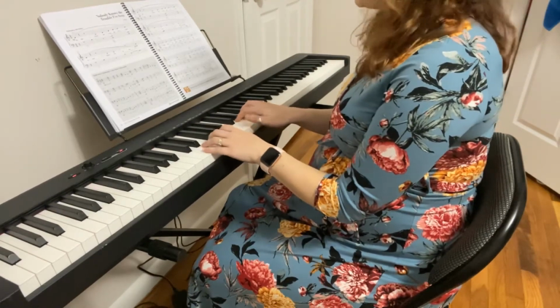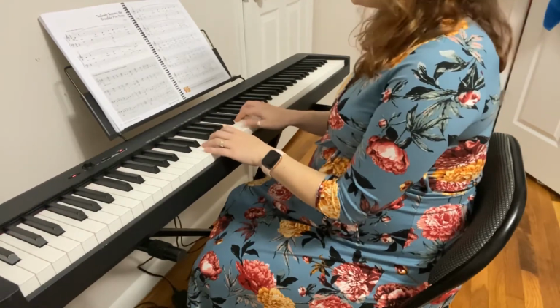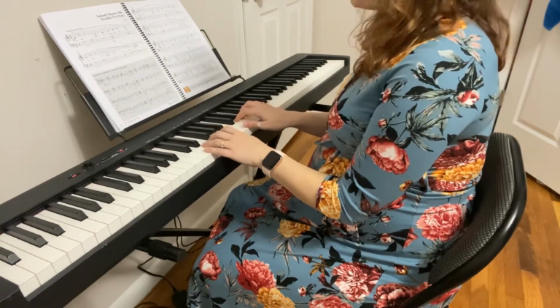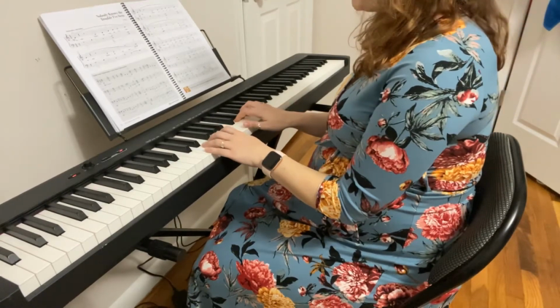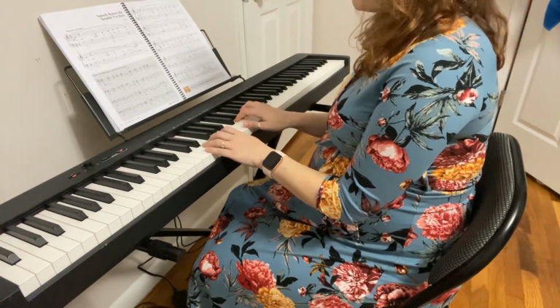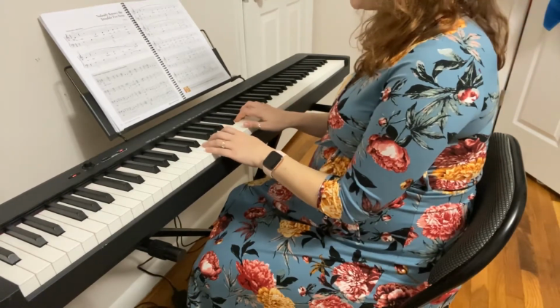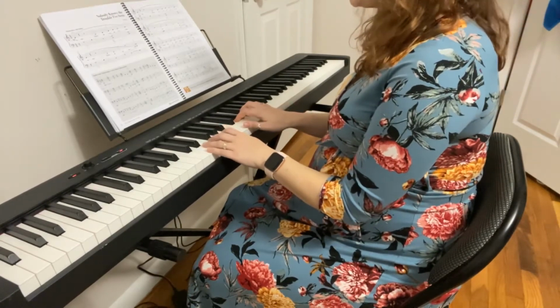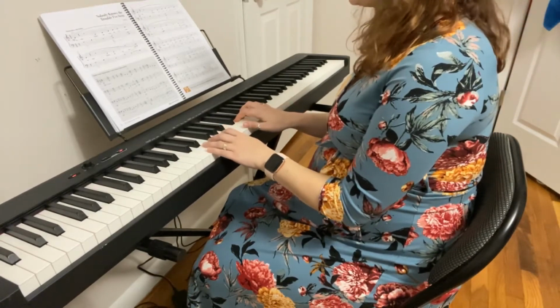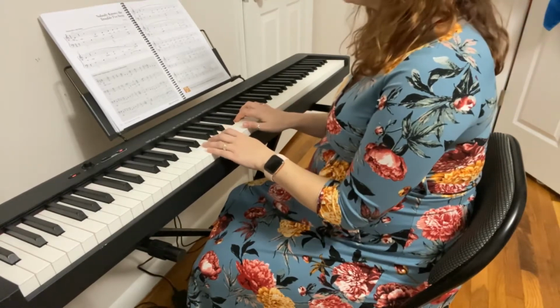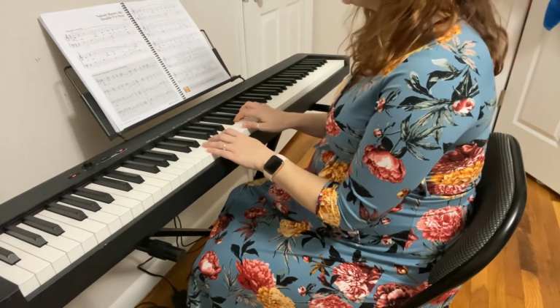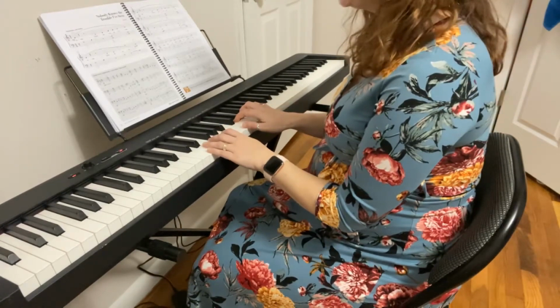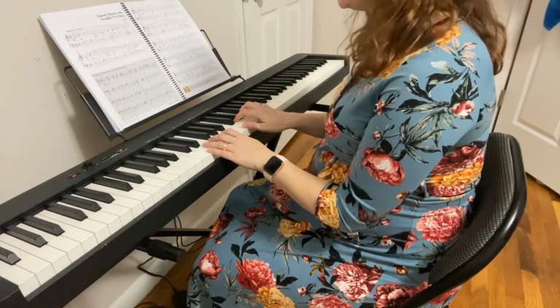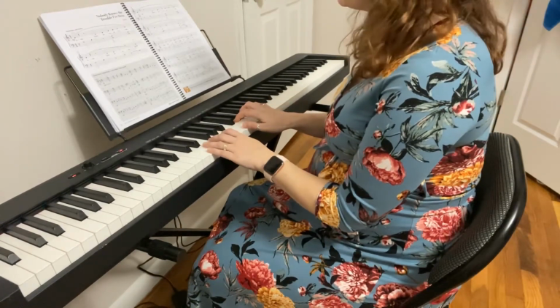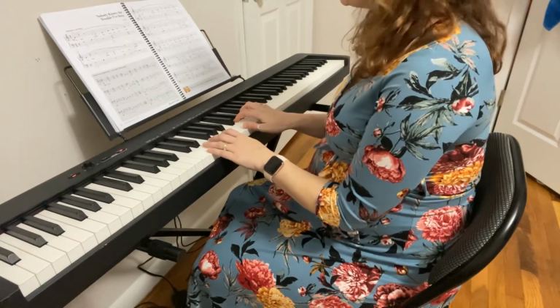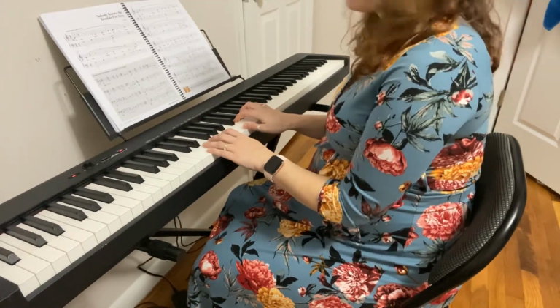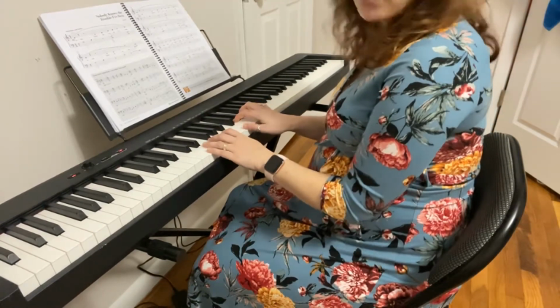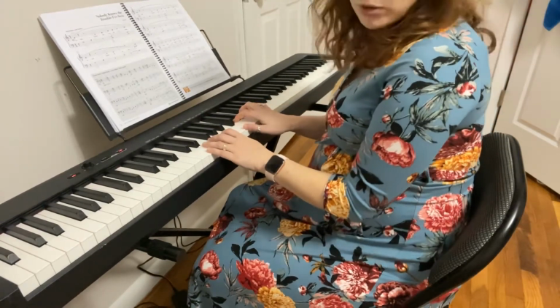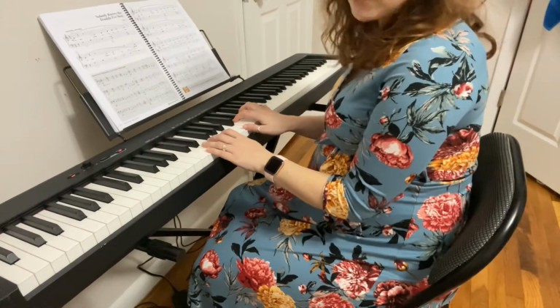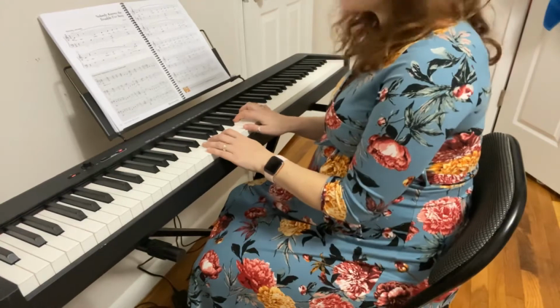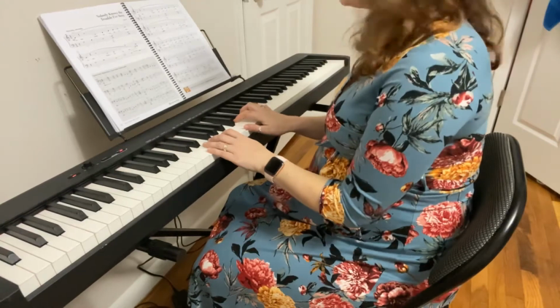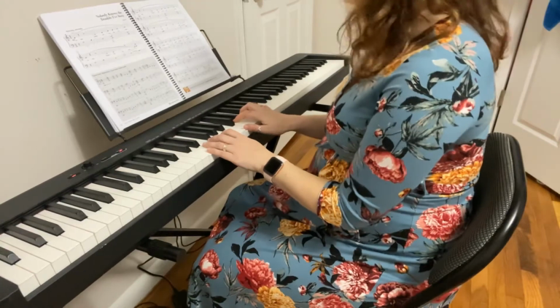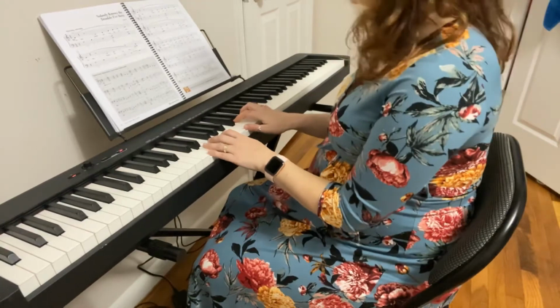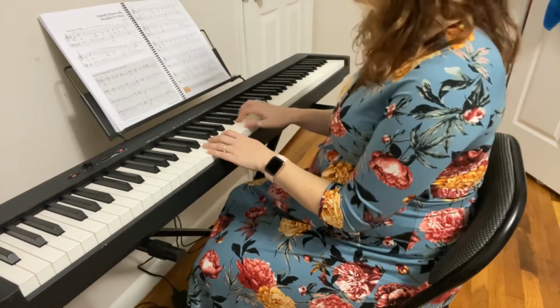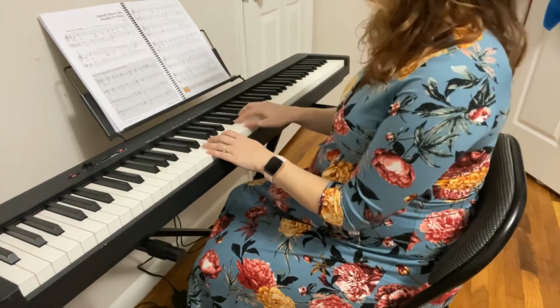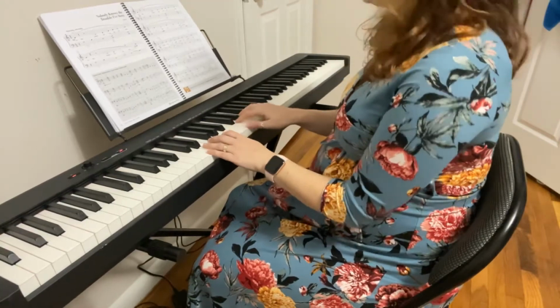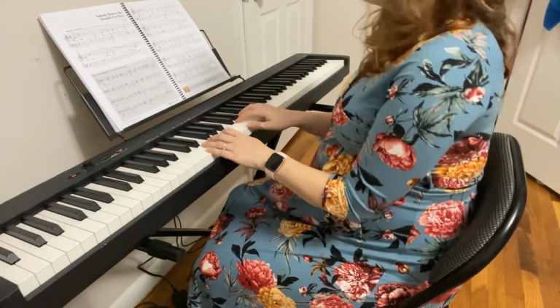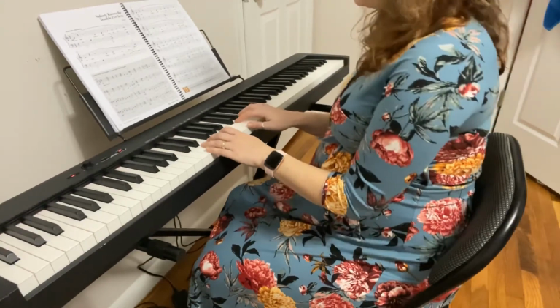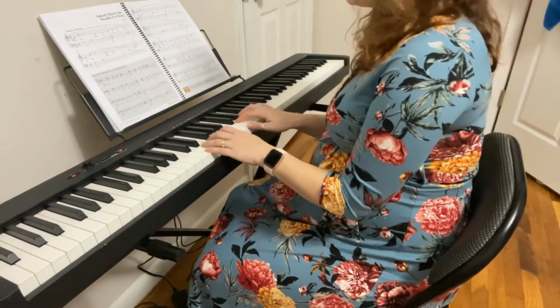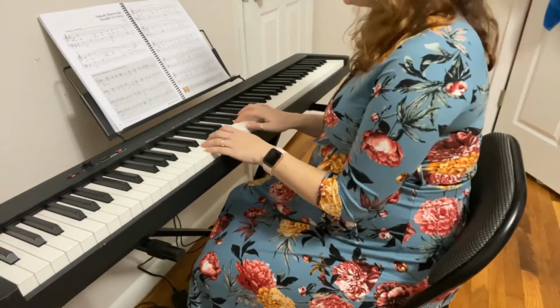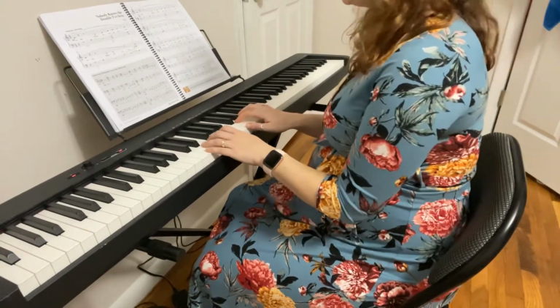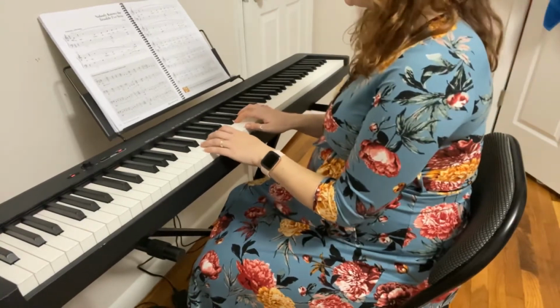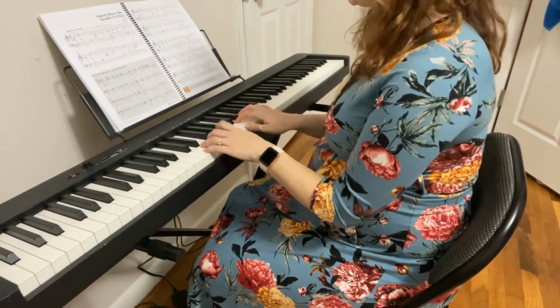Note my hand position. I have one hand in D position, although it'll shift to C very soon, and the other one in the C position.